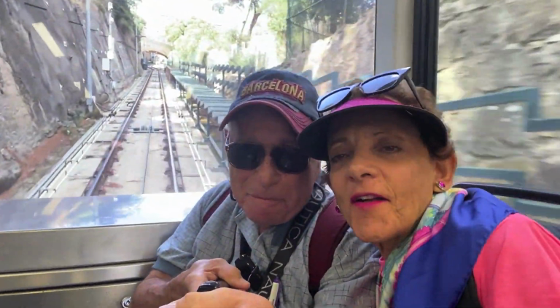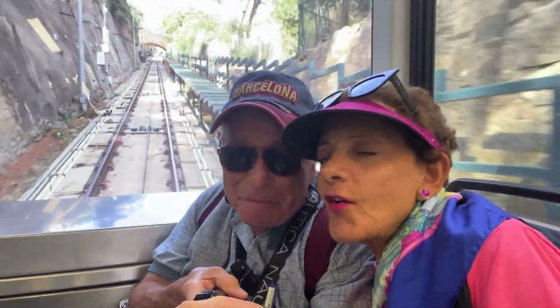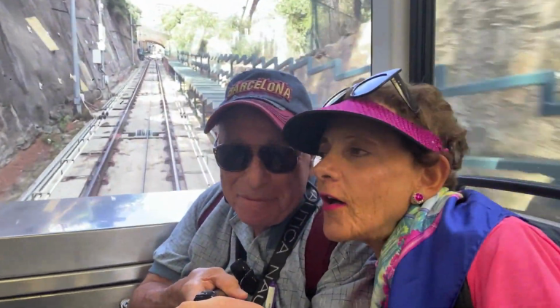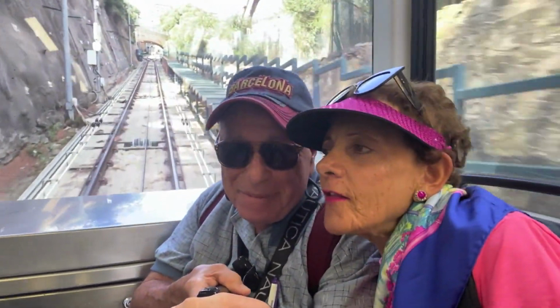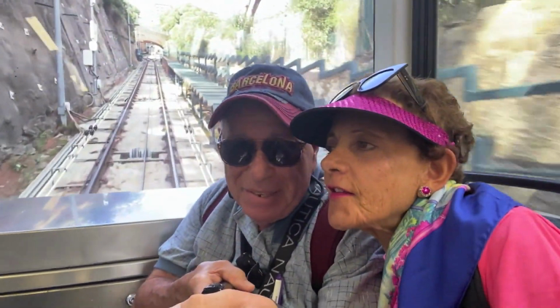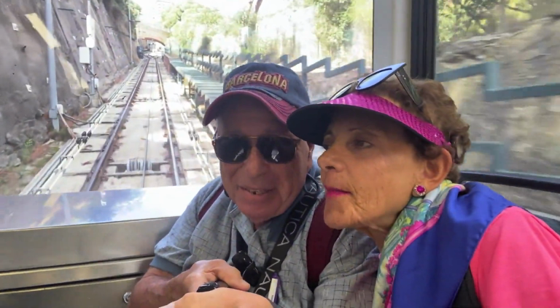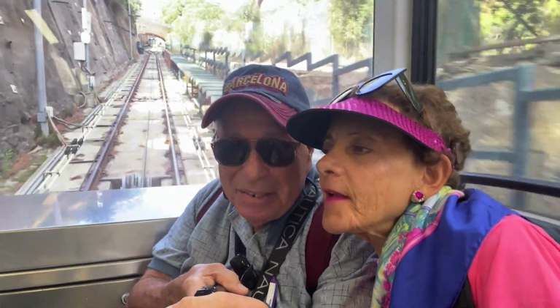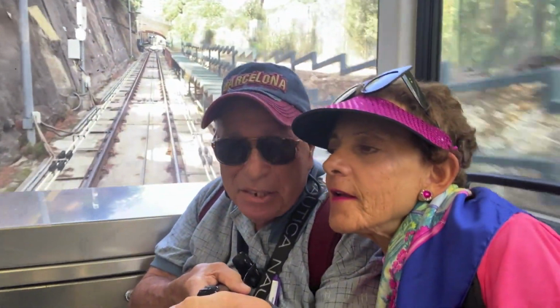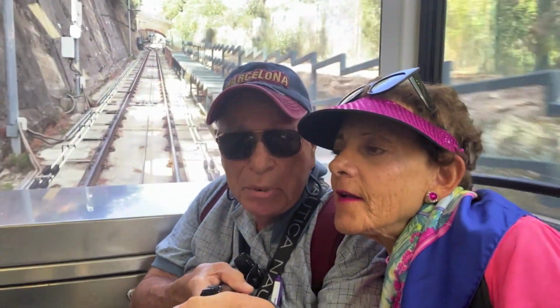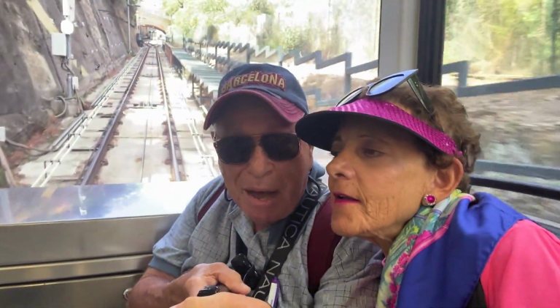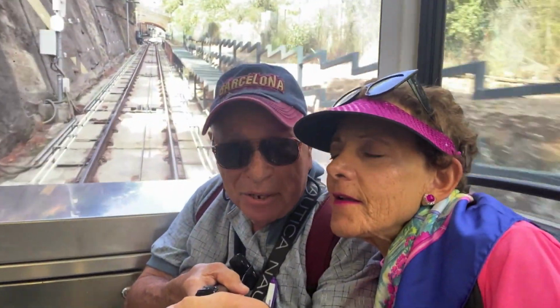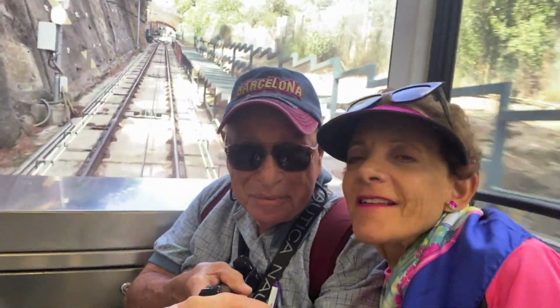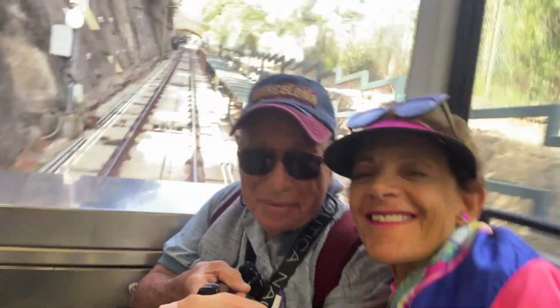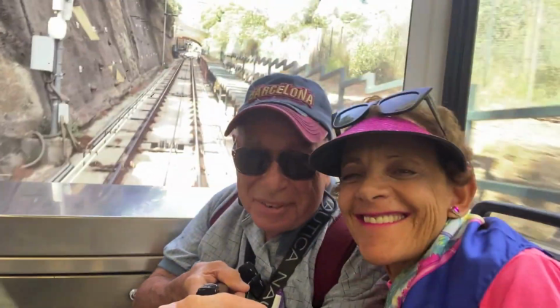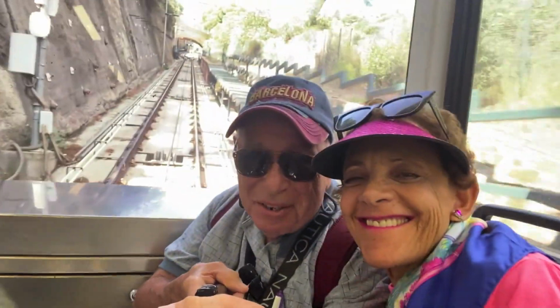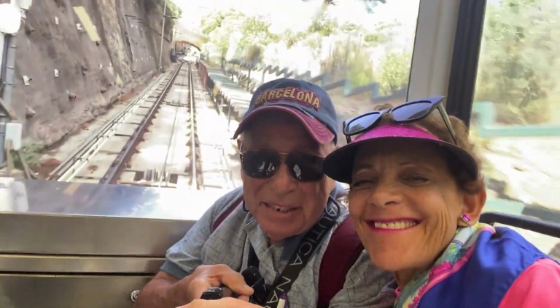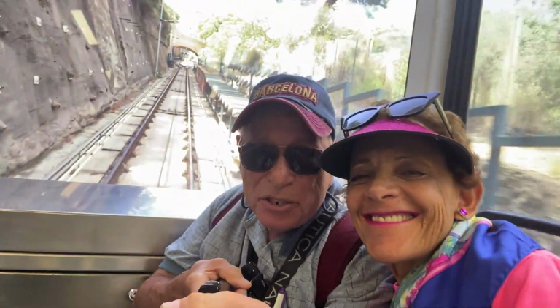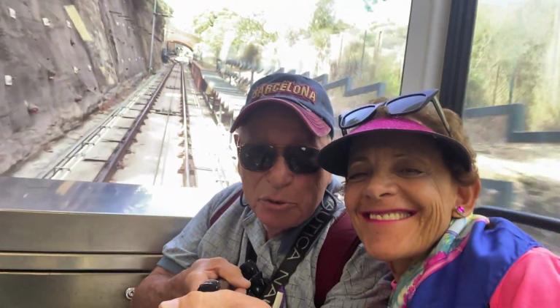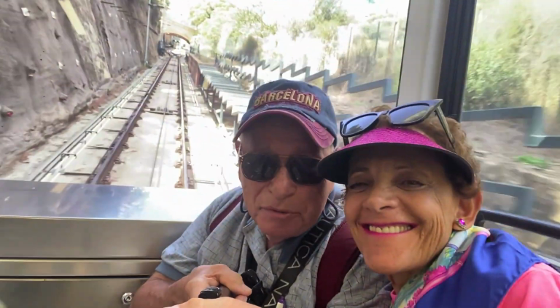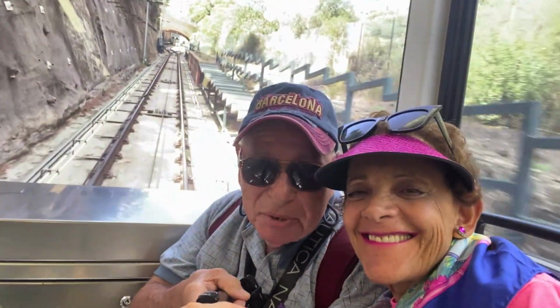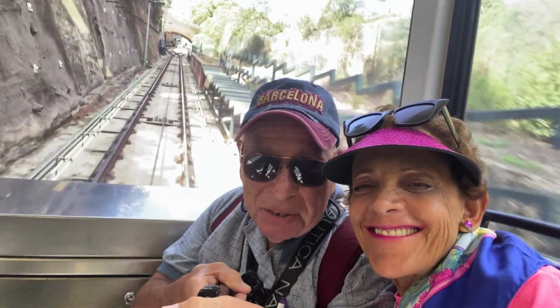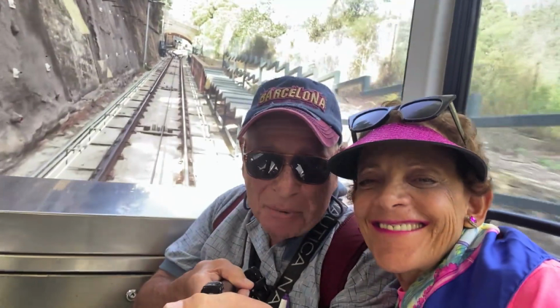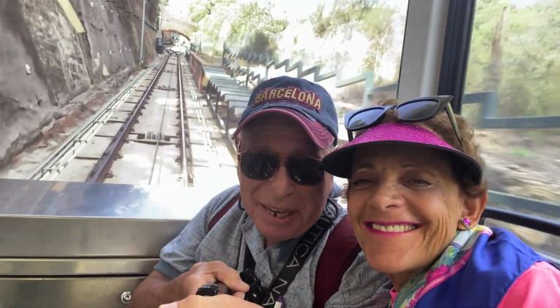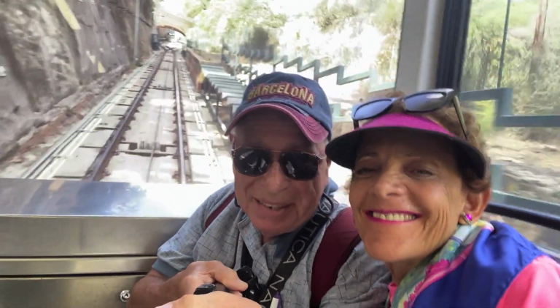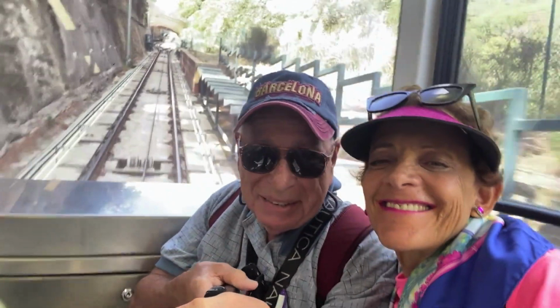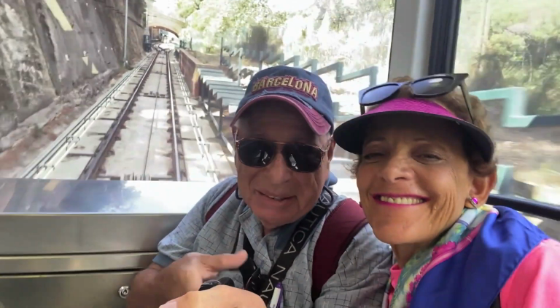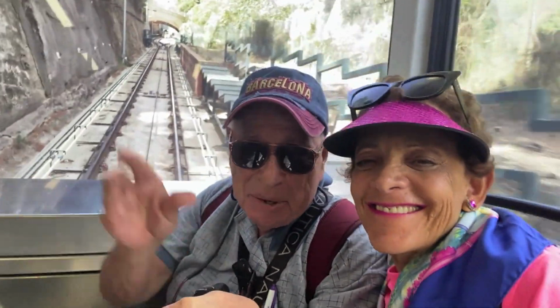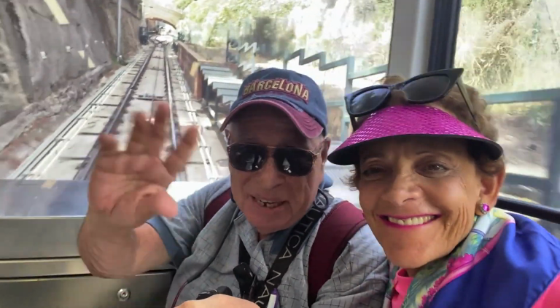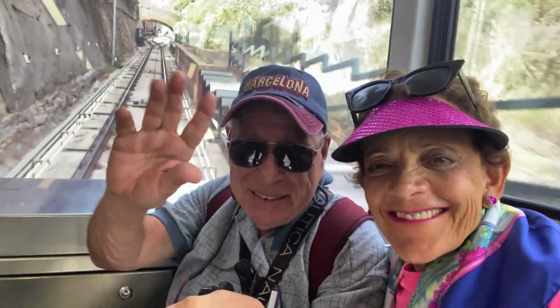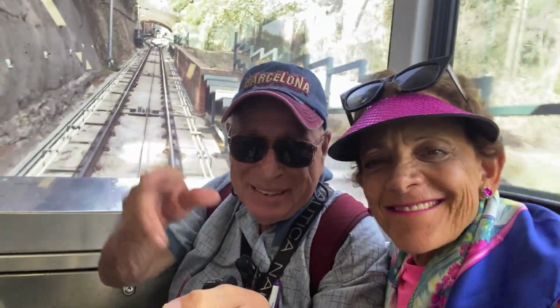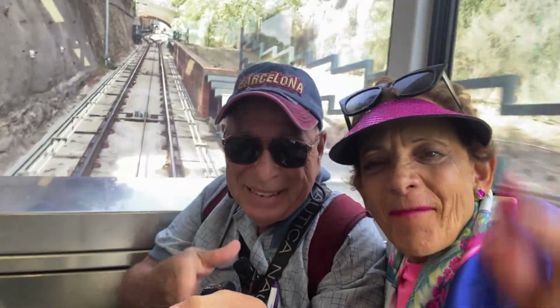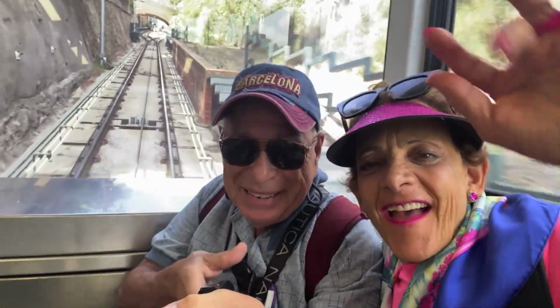What's it called? Tibidabo. Okay, next week we'll be from Tibidabo. Bye-bye.